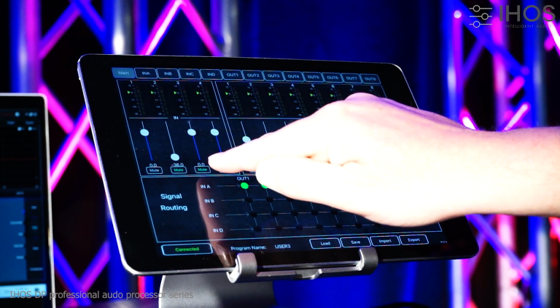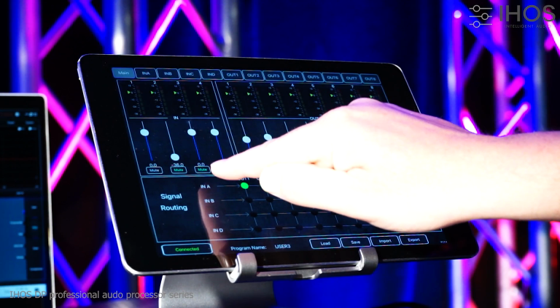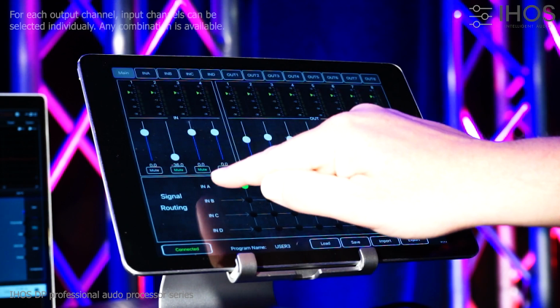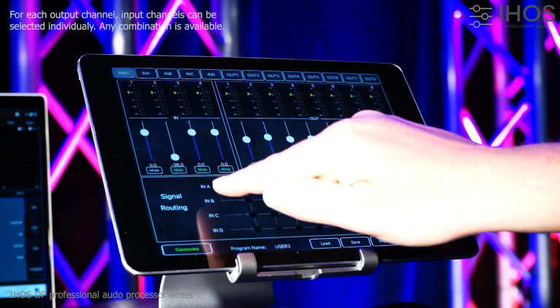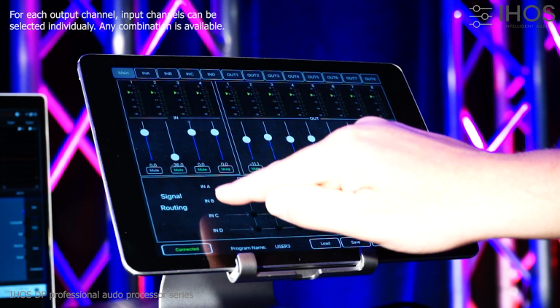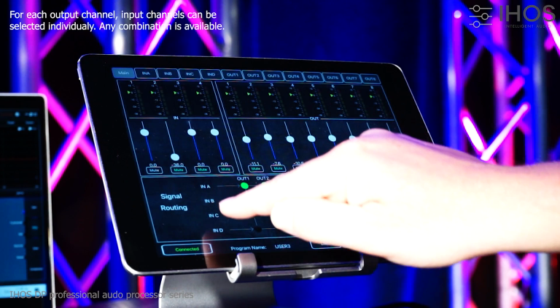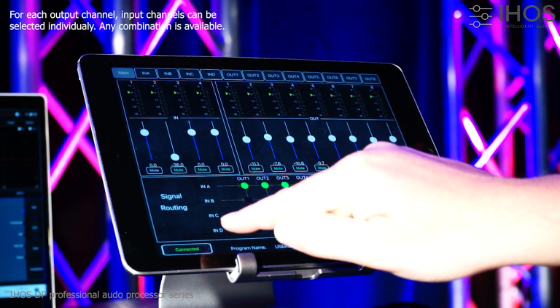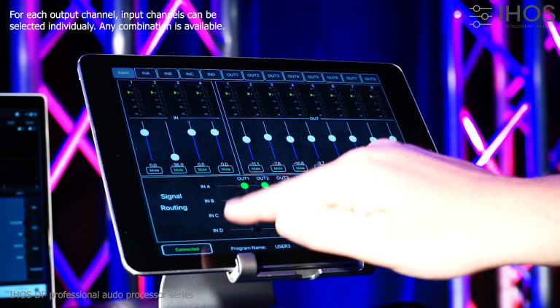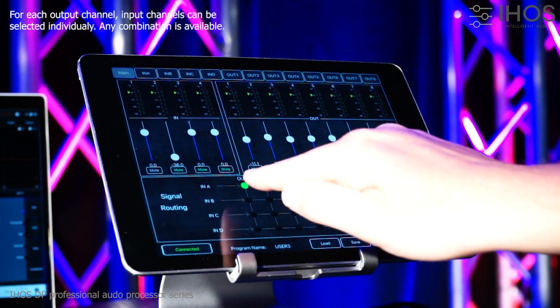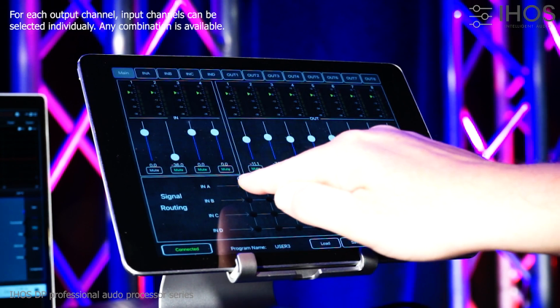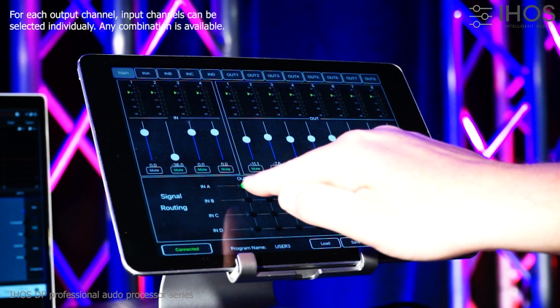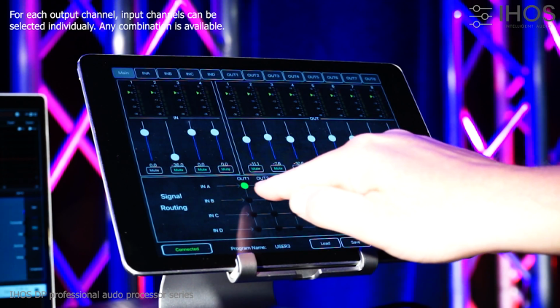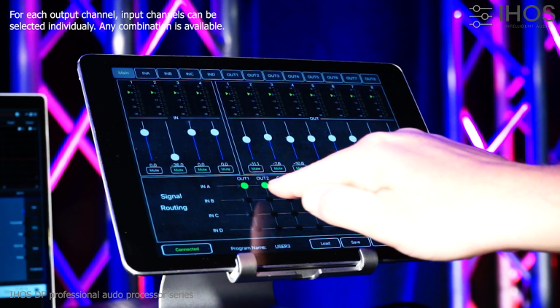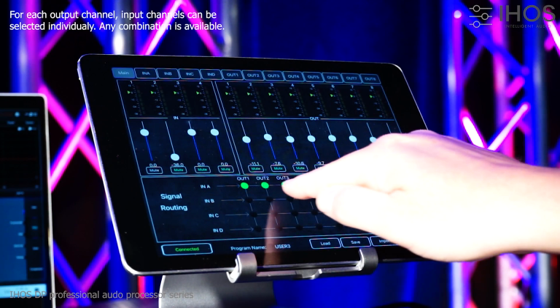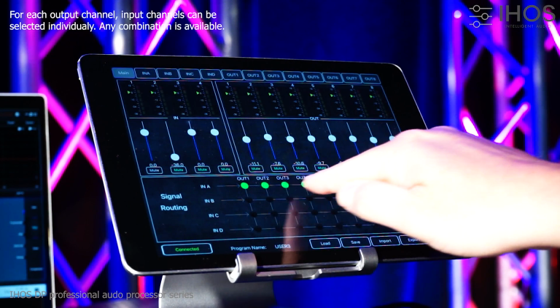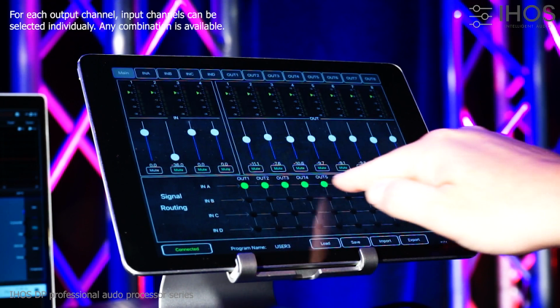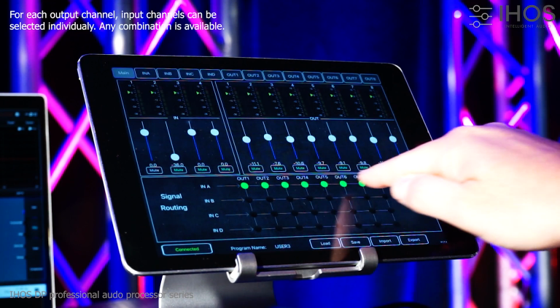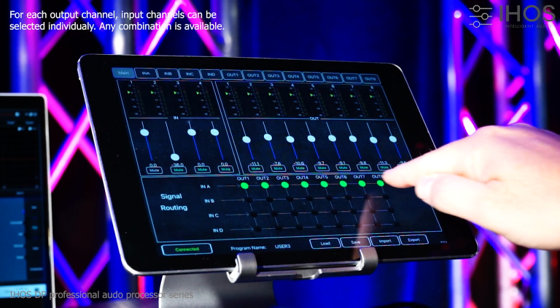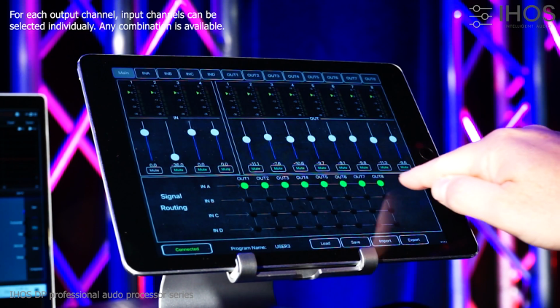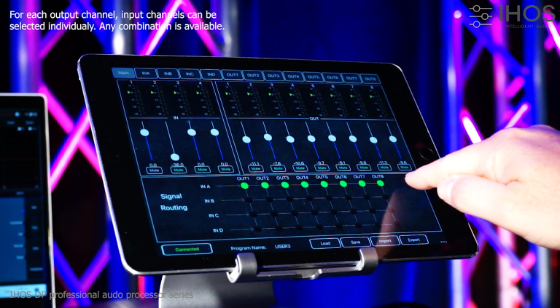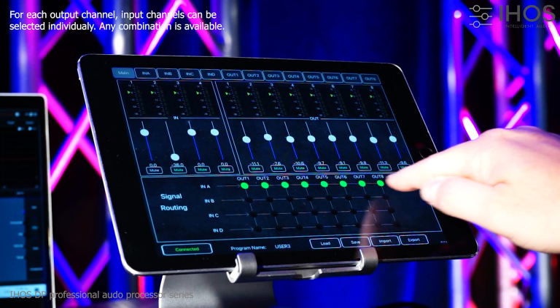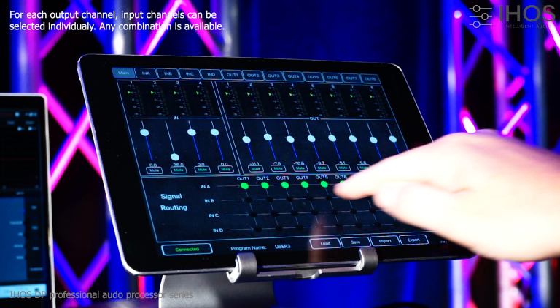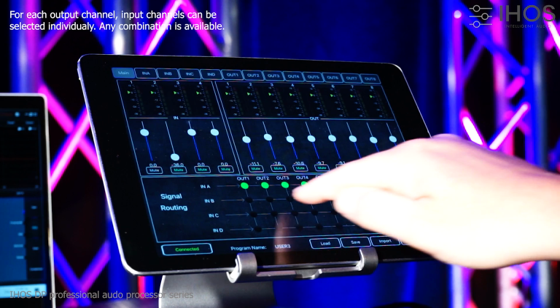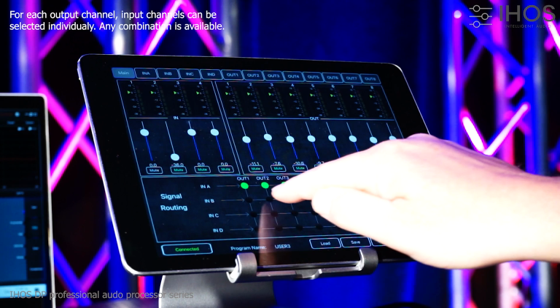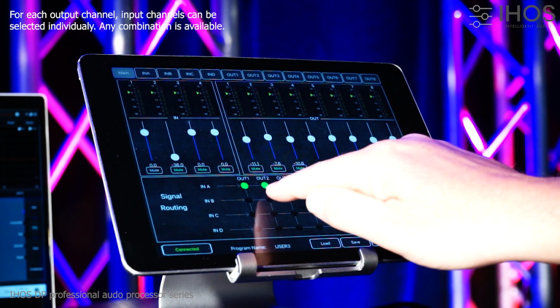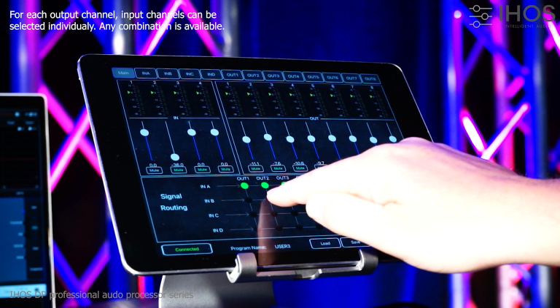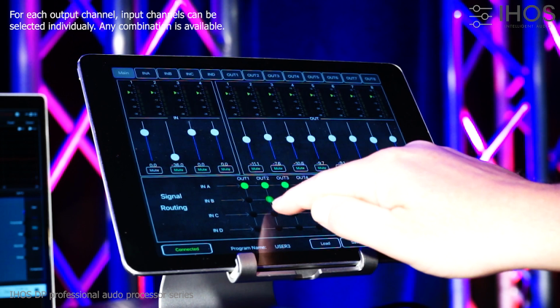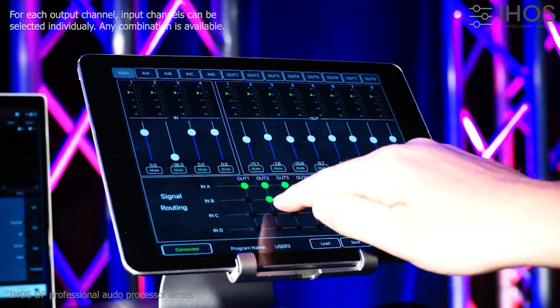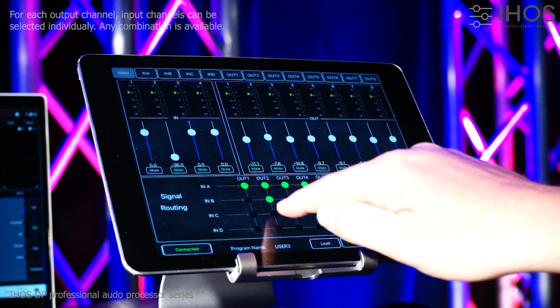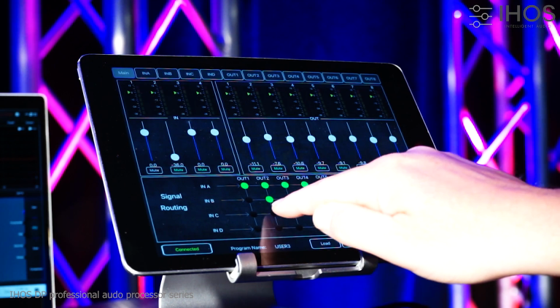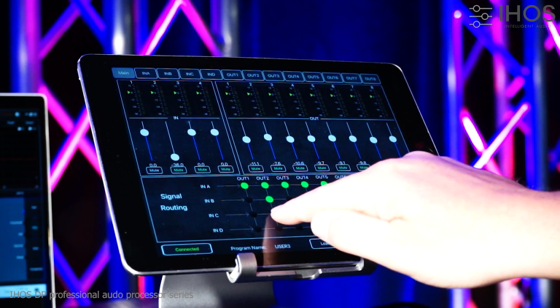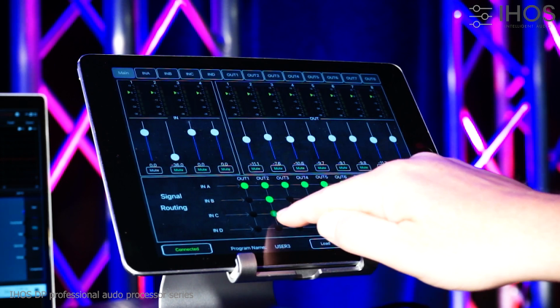For each output channel, any input channel can be selected individually. Any combination is possible.